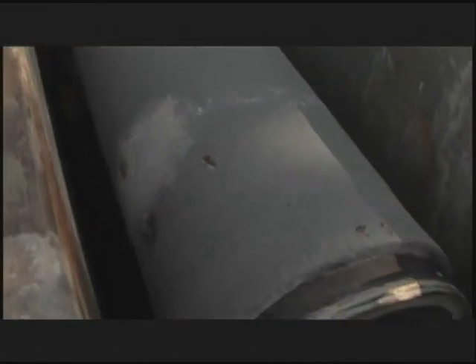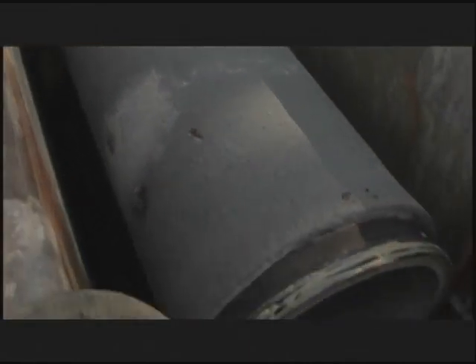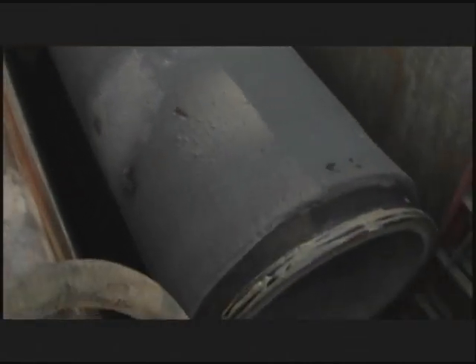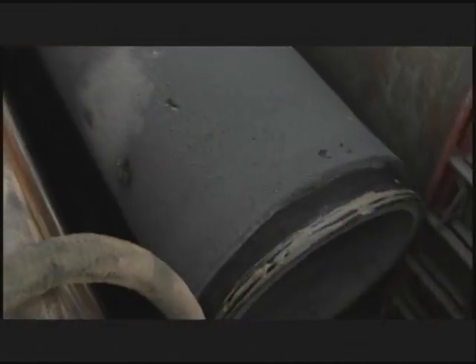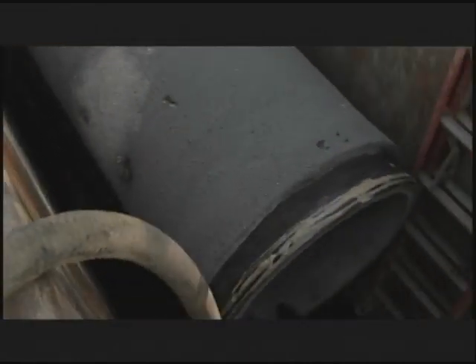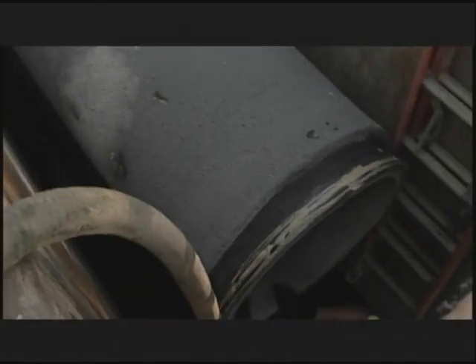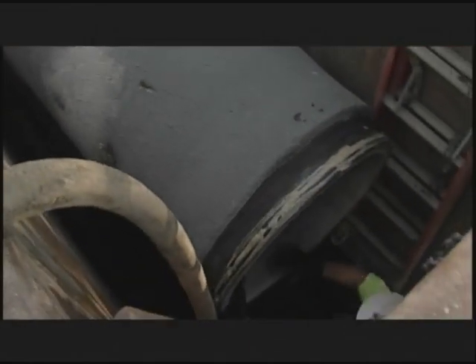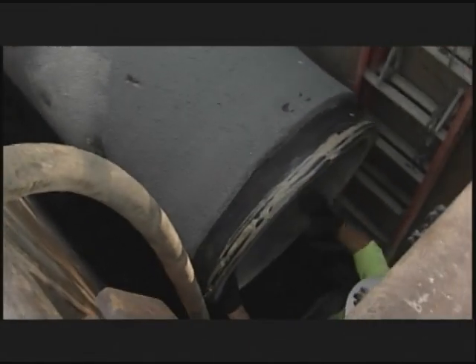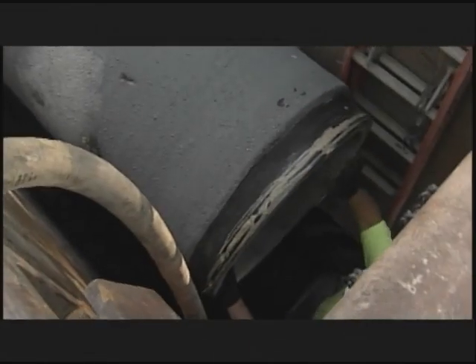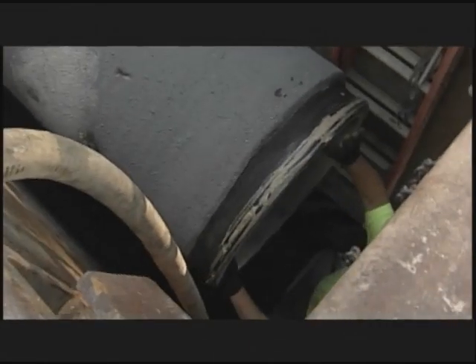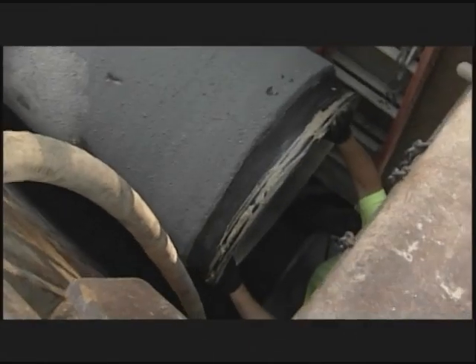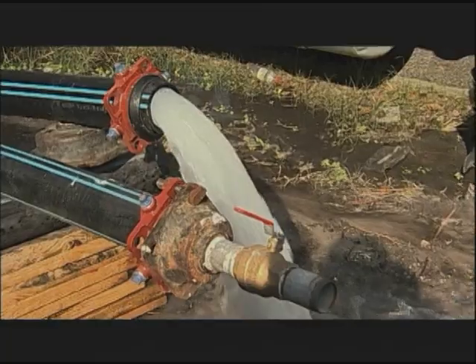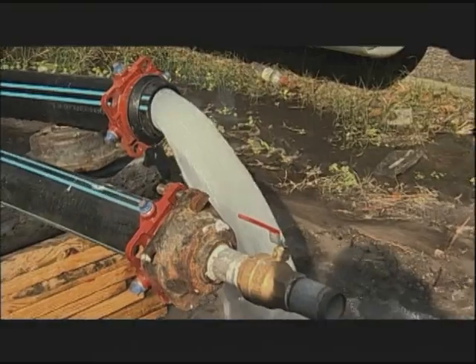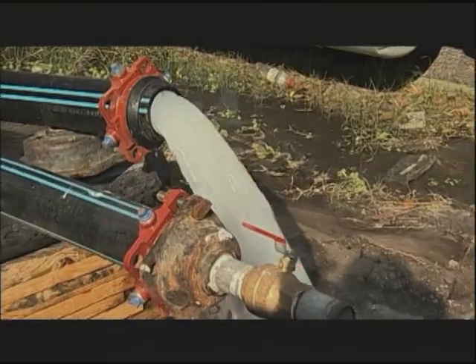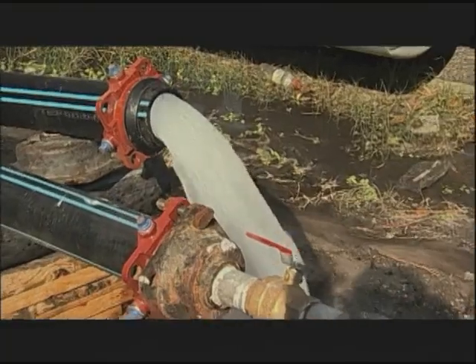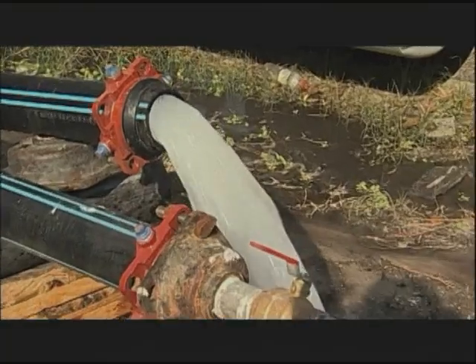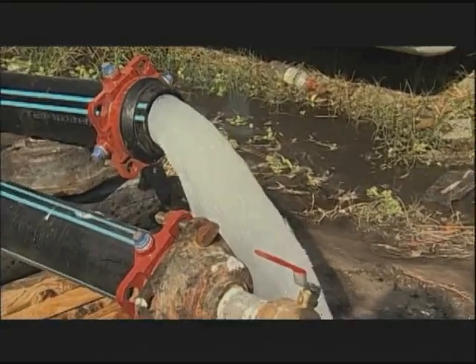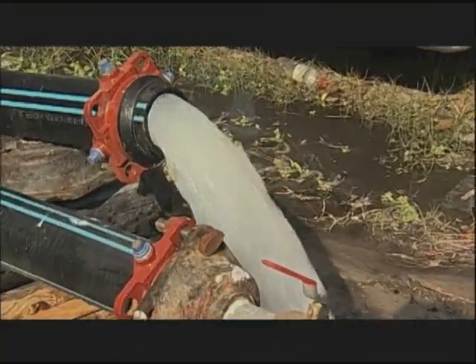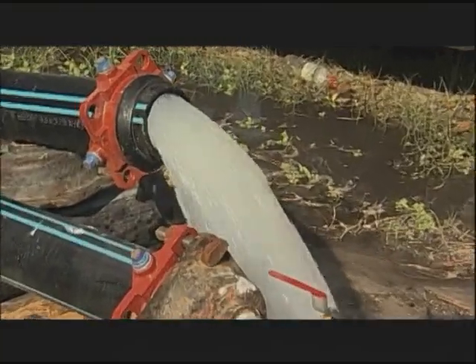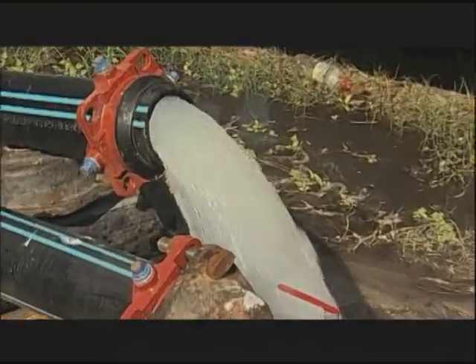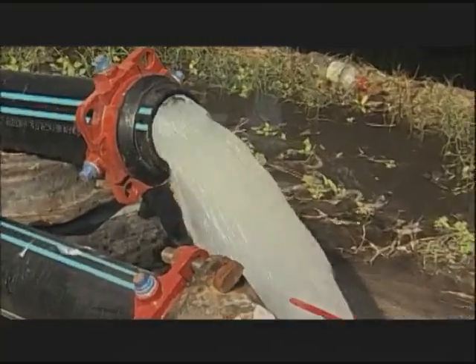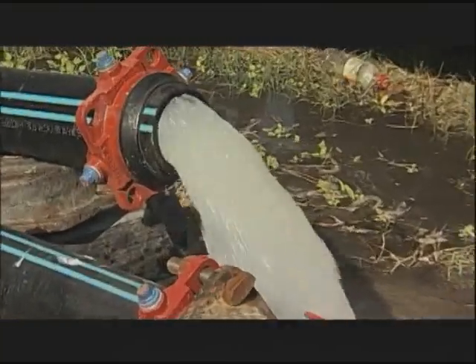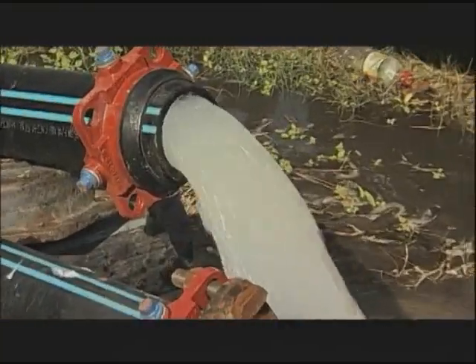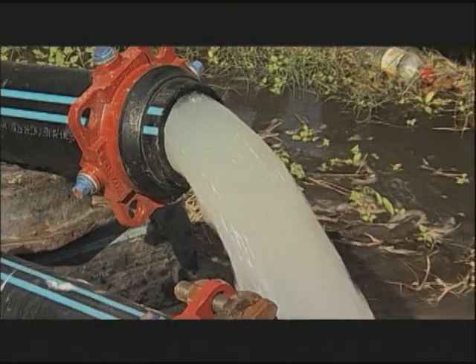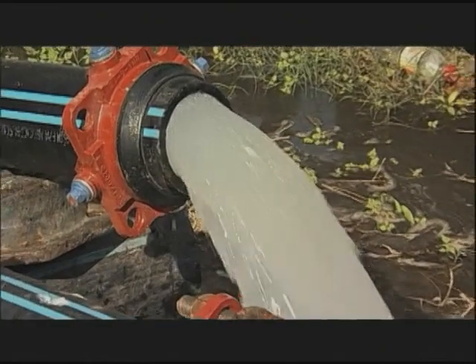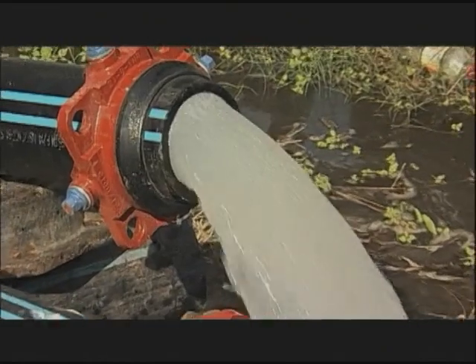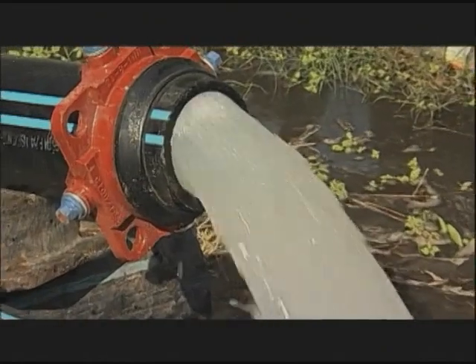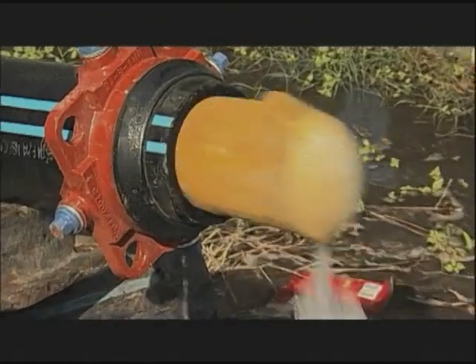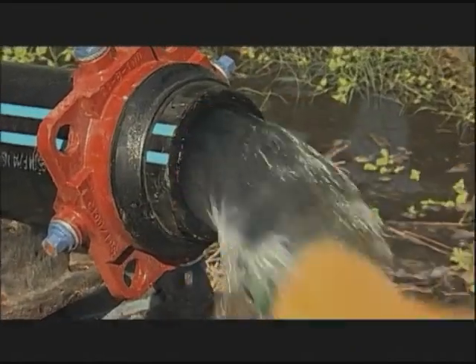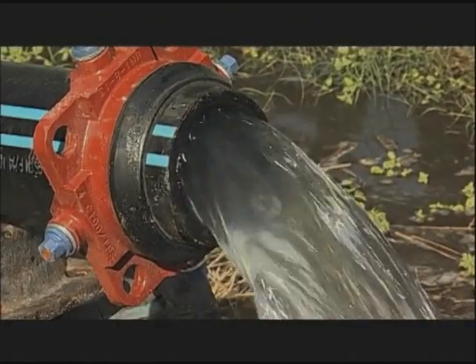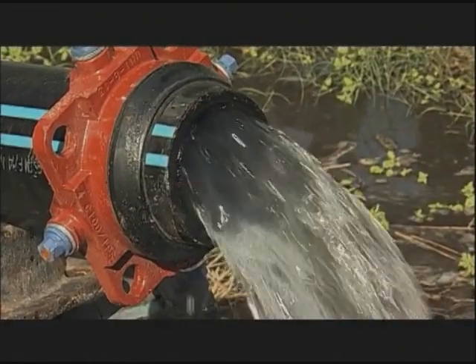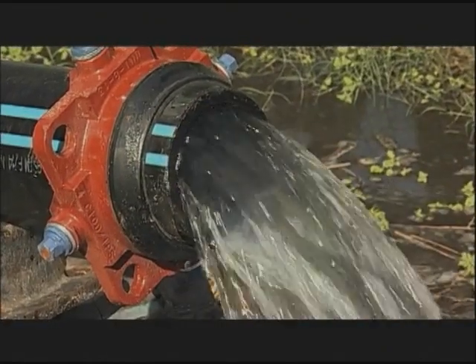New water main installations can affect water quality and create taste and odor problems if dirt, coliform, or other bacteria get inside during construction.